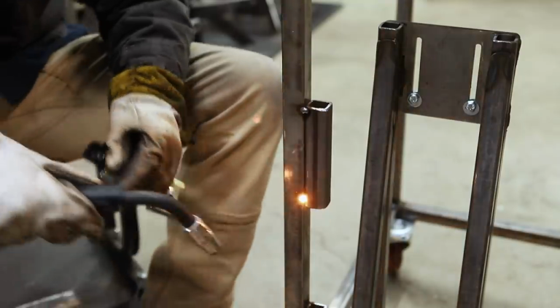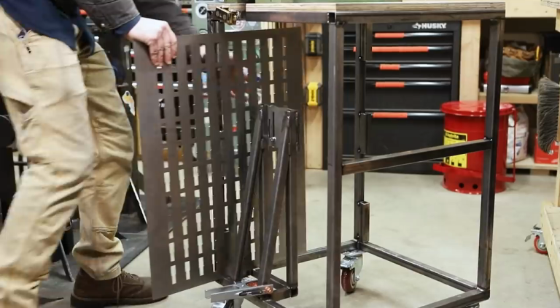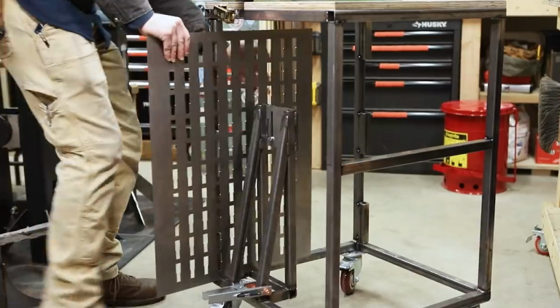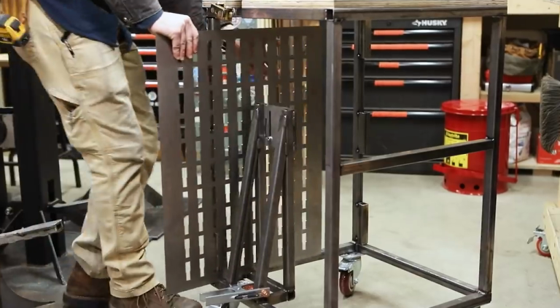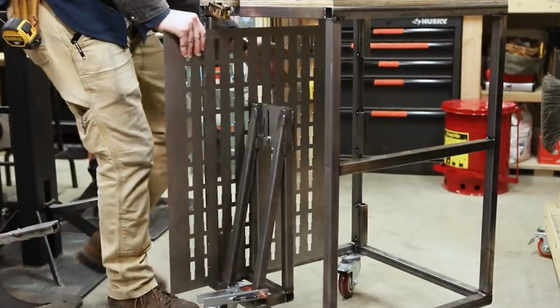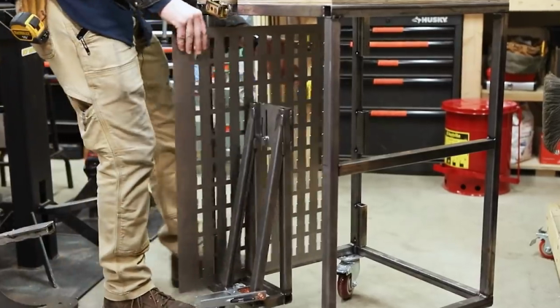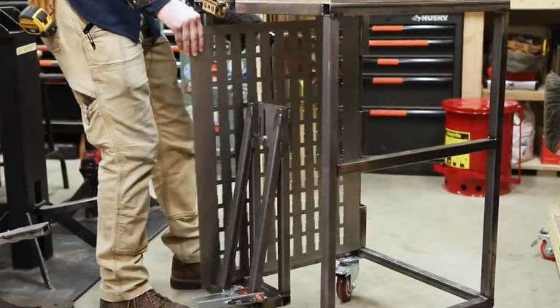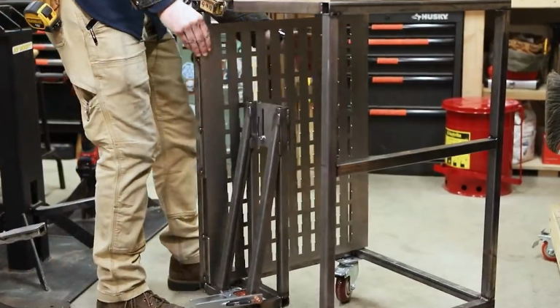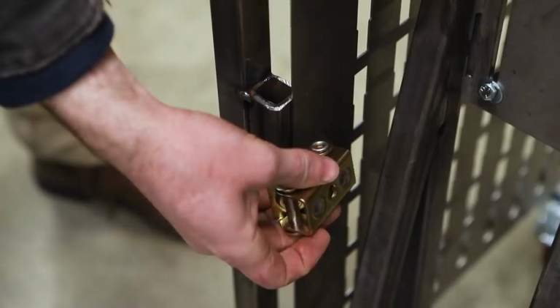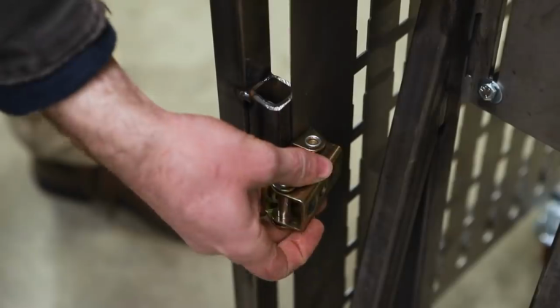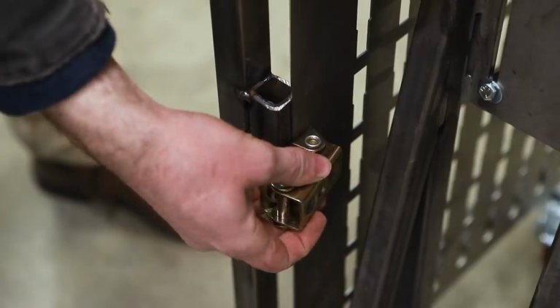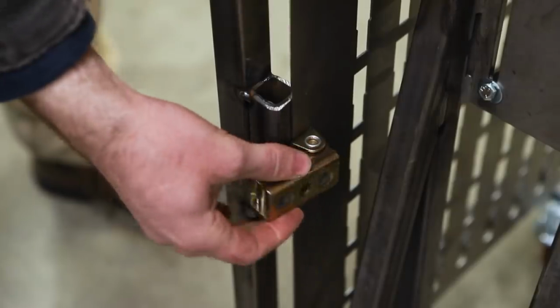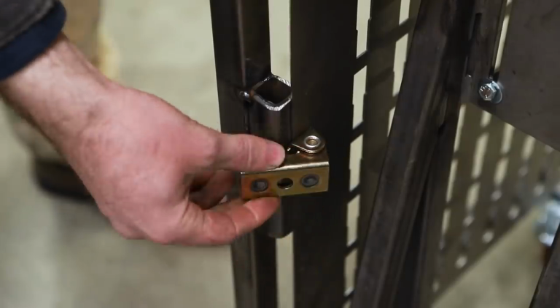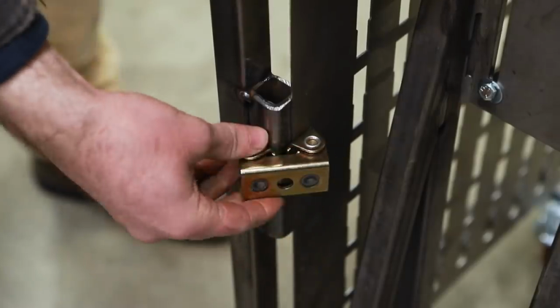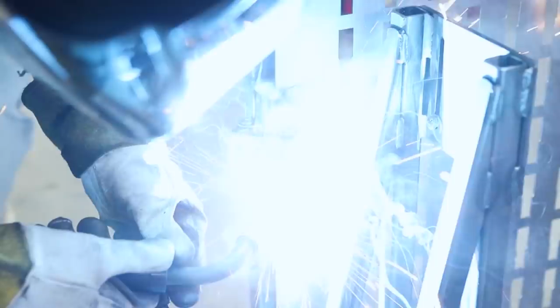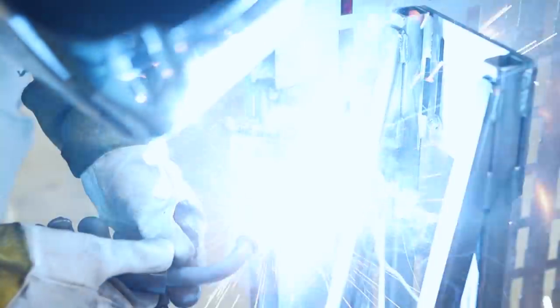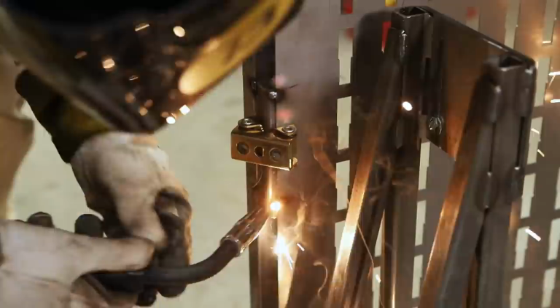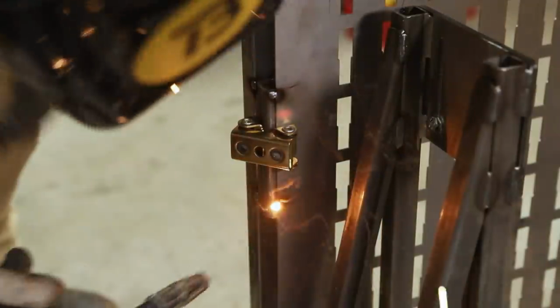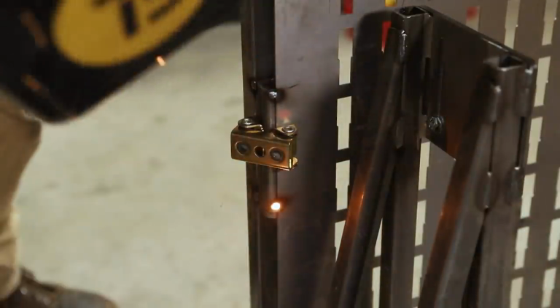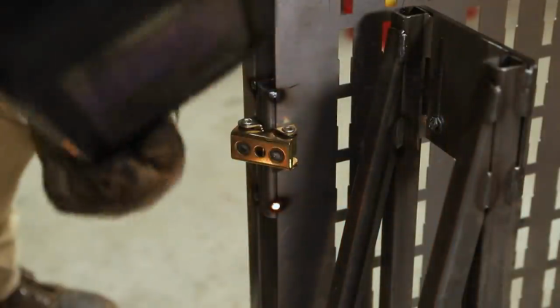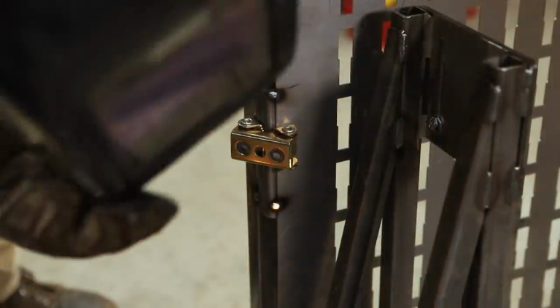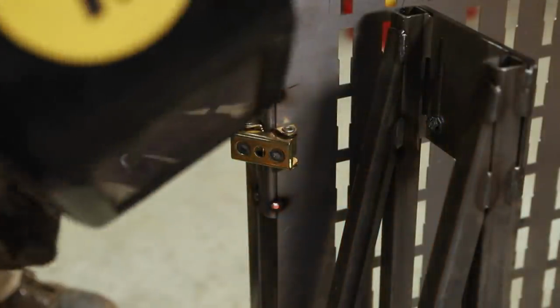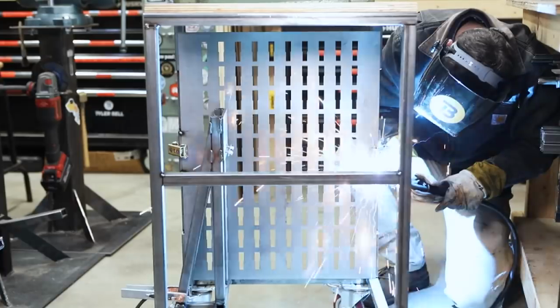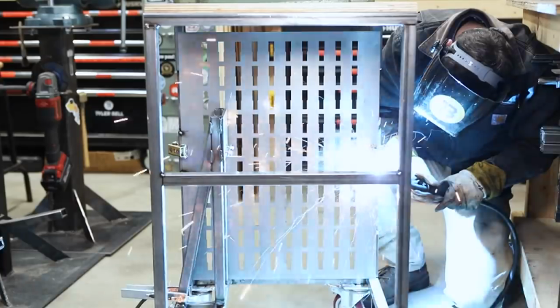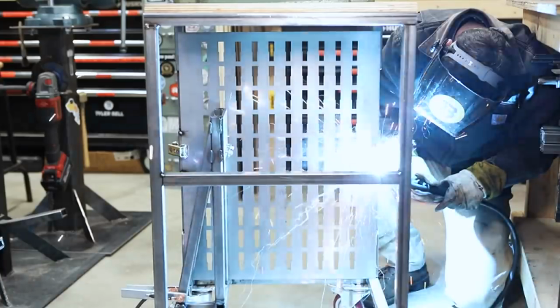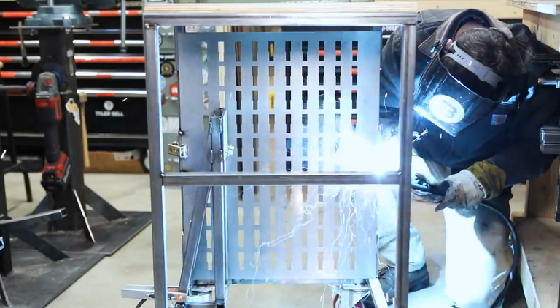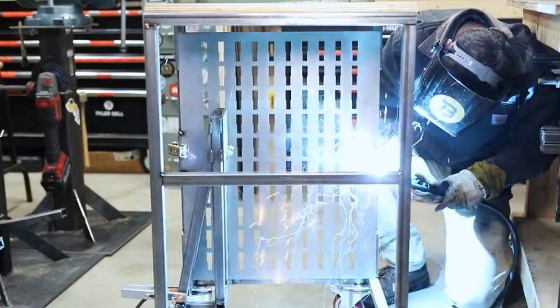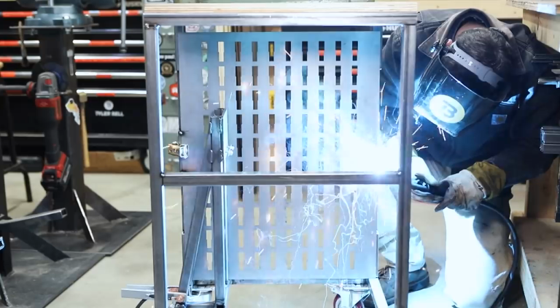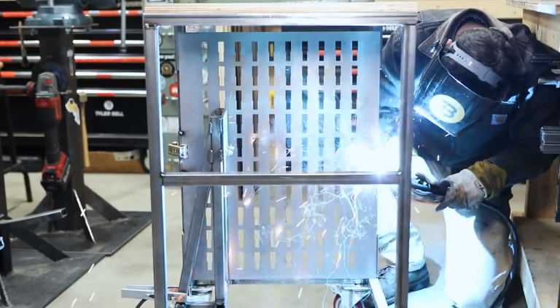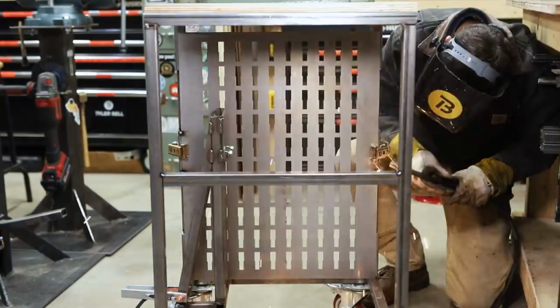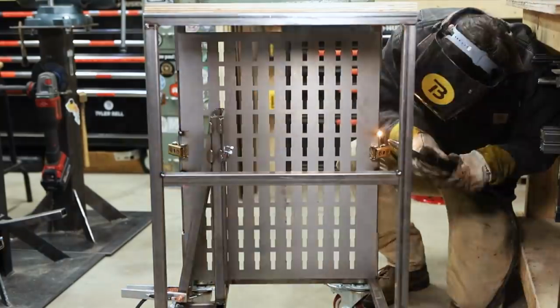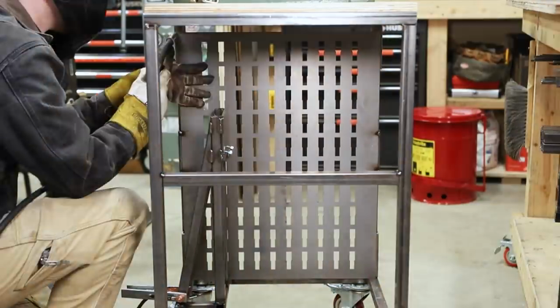I'm gonna offset the die rack back a couple inches so that when all the dies are on it, they're inside the envelope of the cart and they don't catch anything.